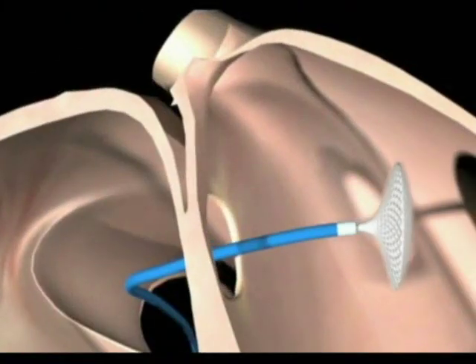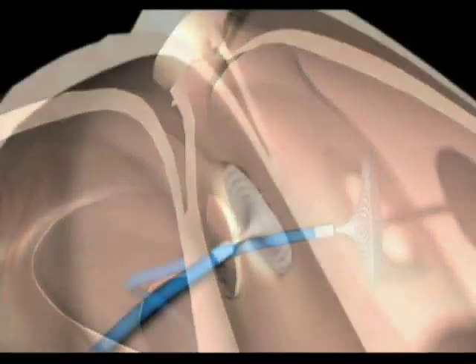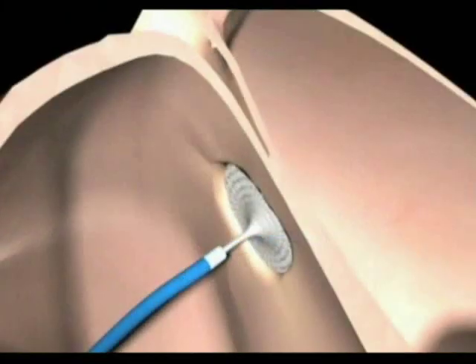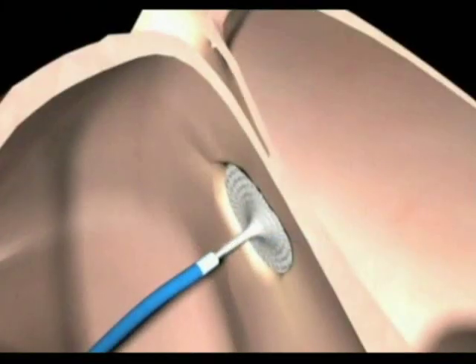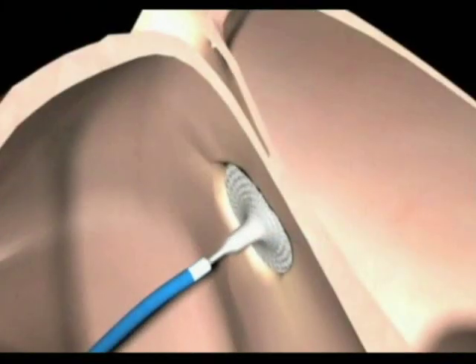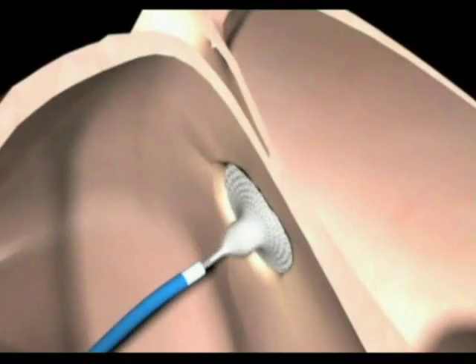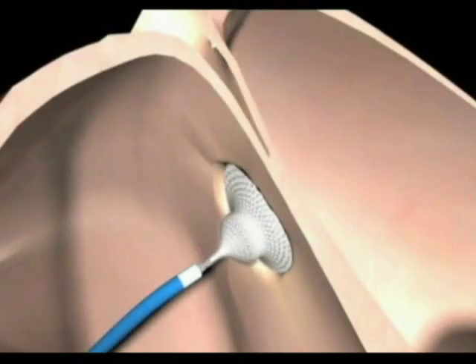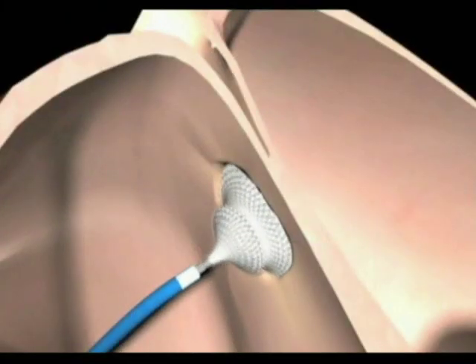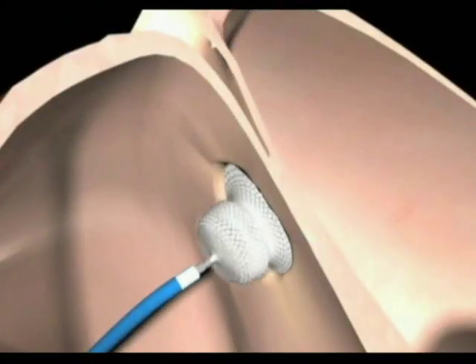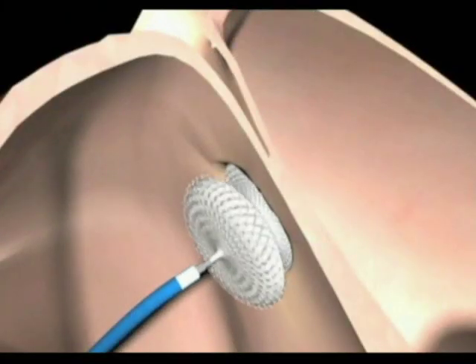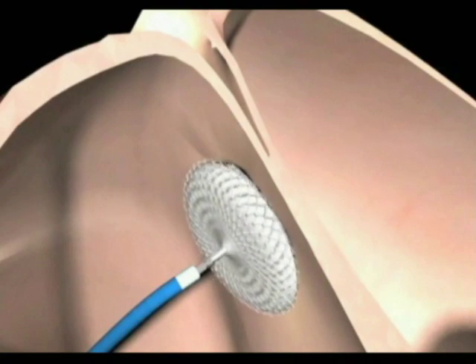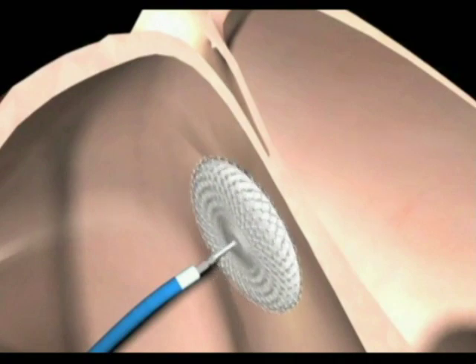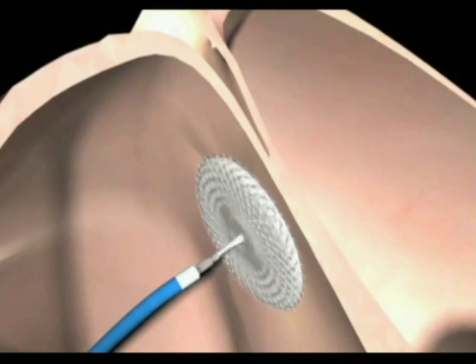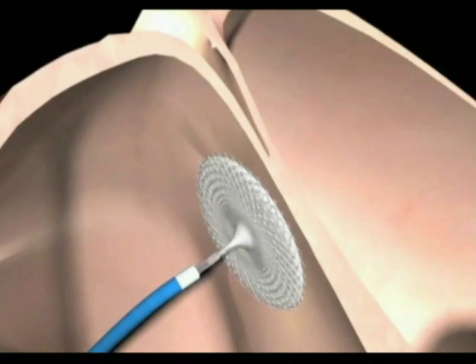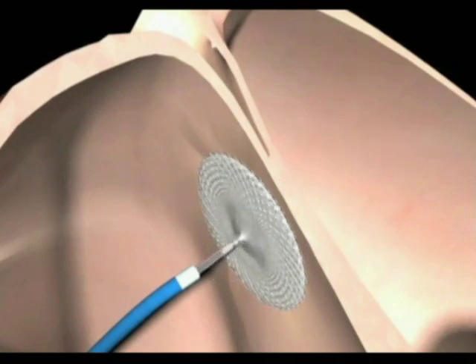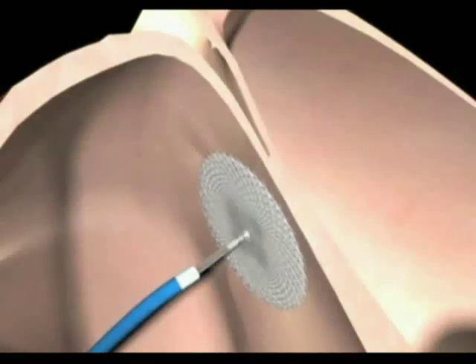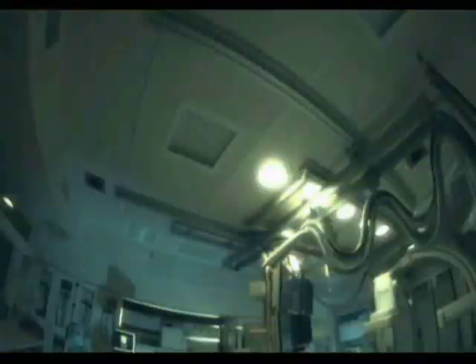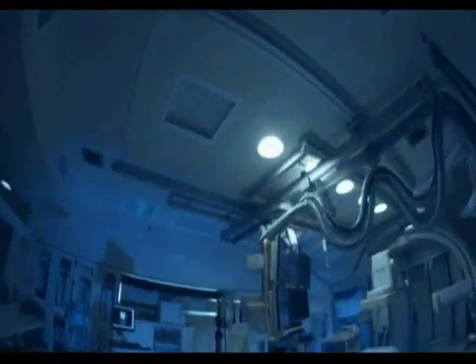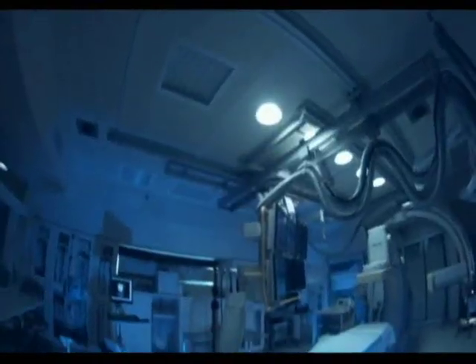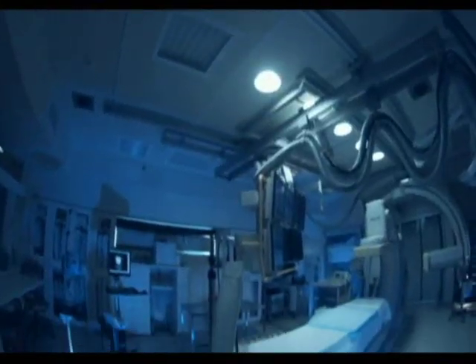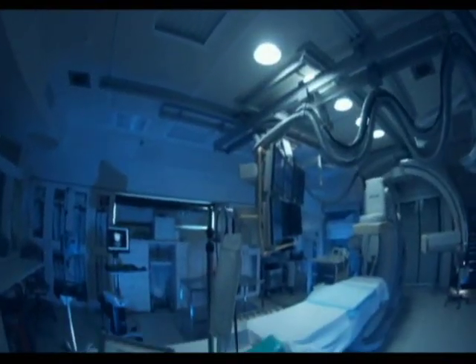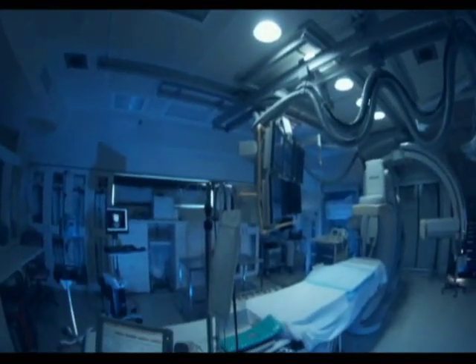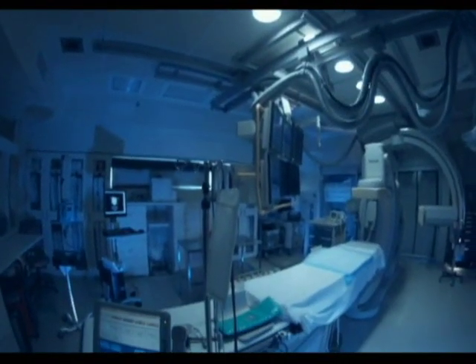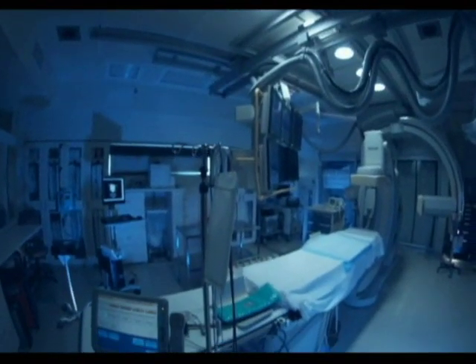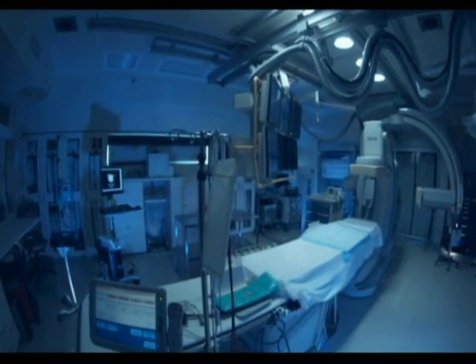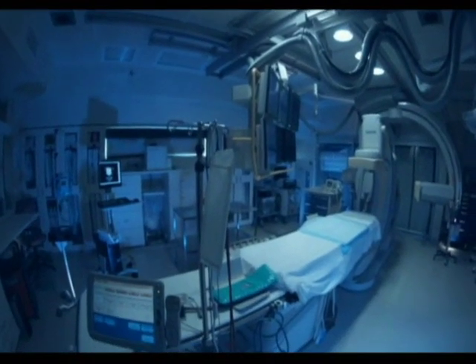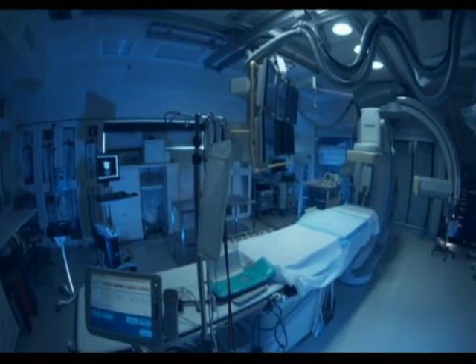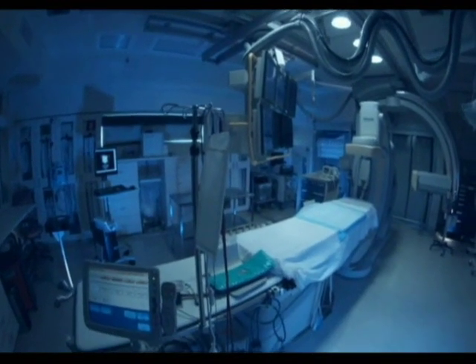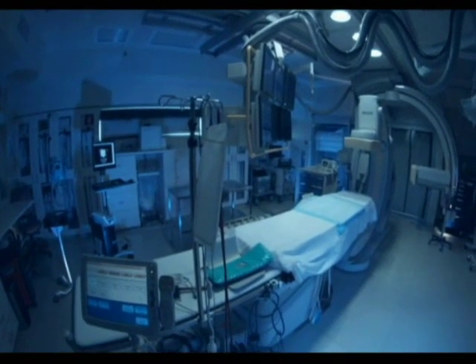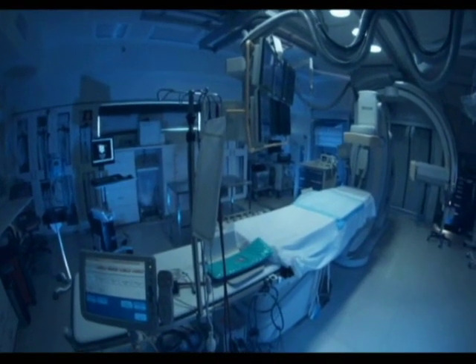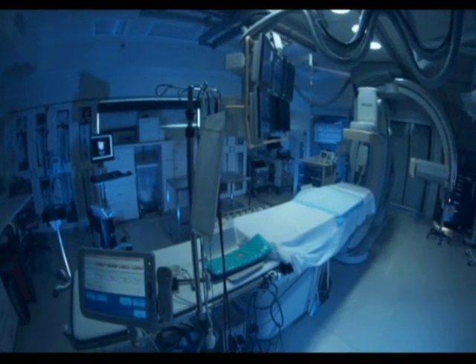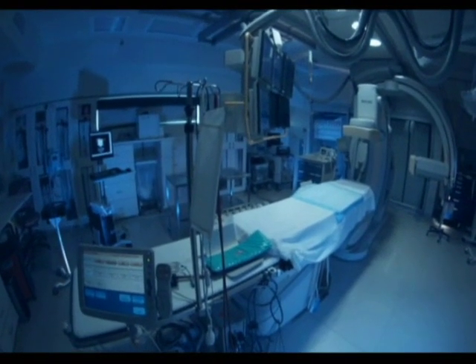Correction involves plugging or patching the abnormal opening between the atria. This is done in the cath lab and utilizes cardiac catheterization.